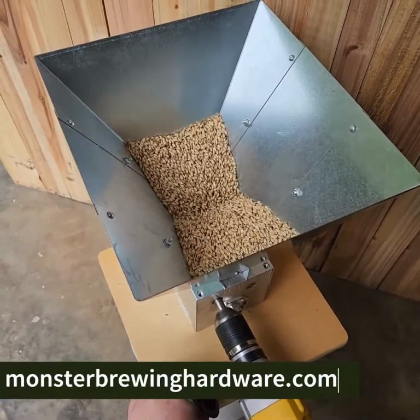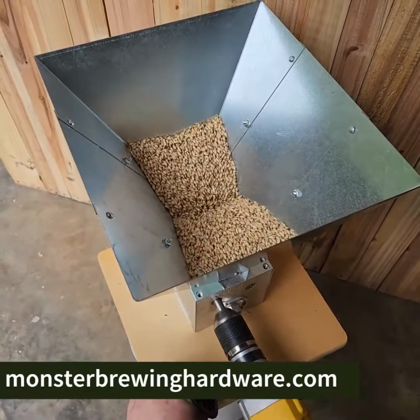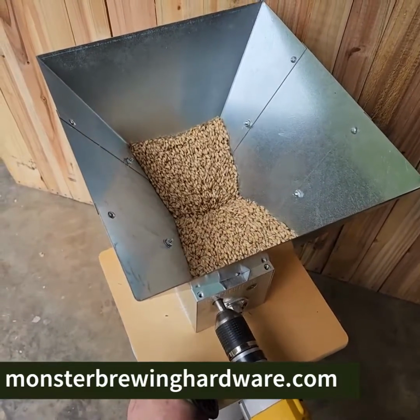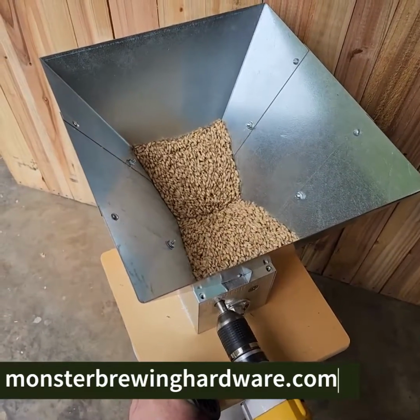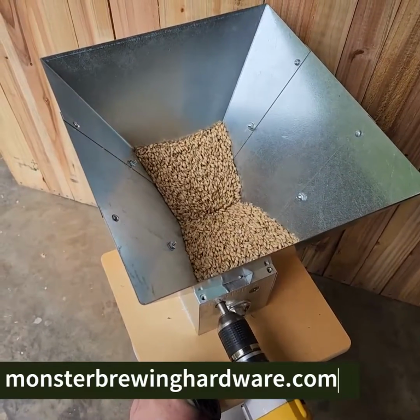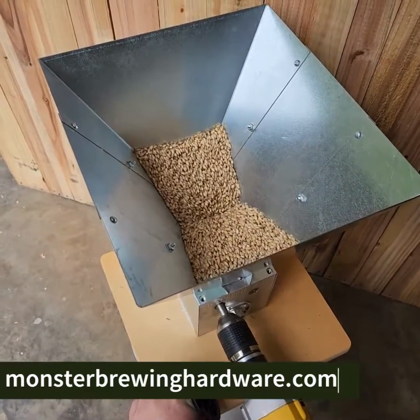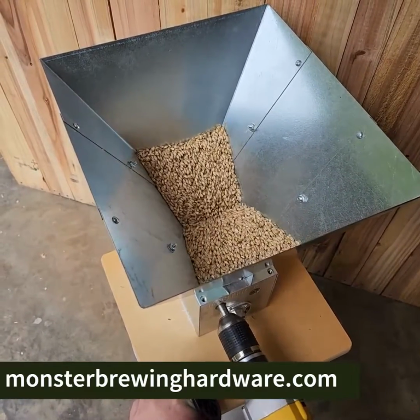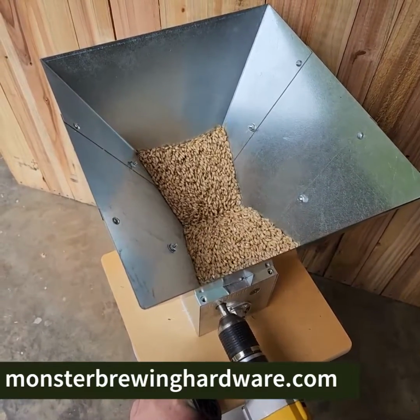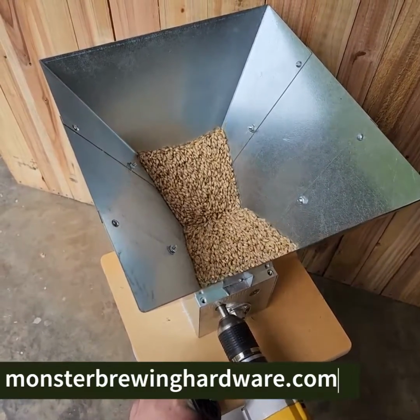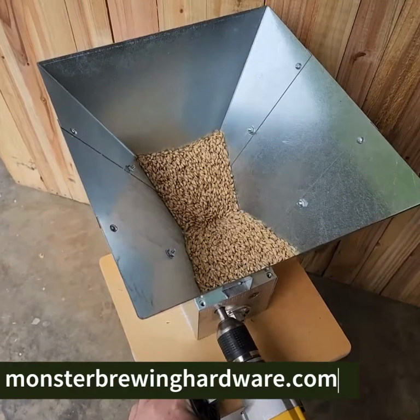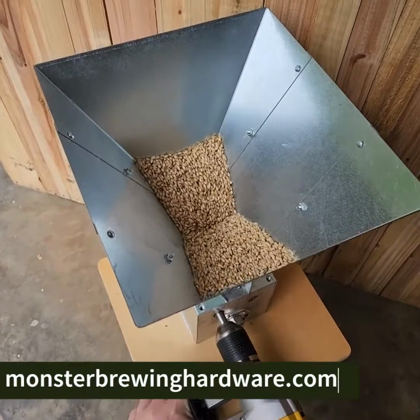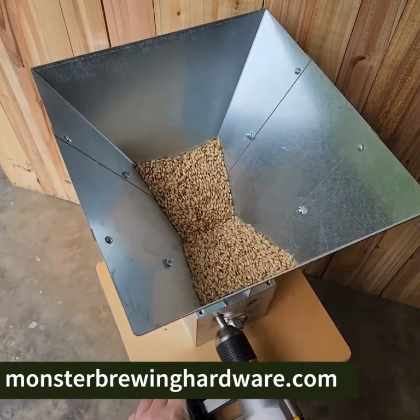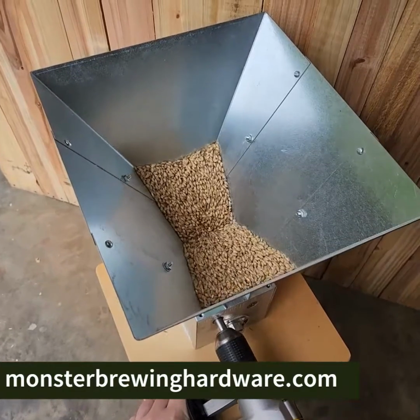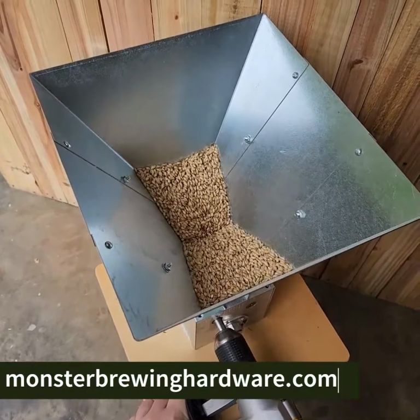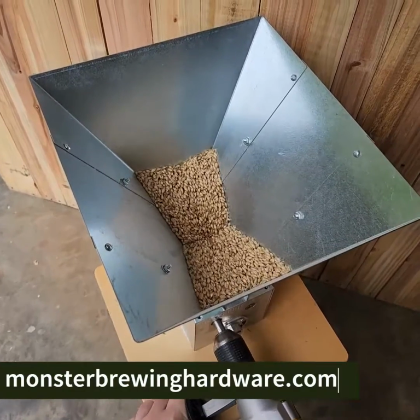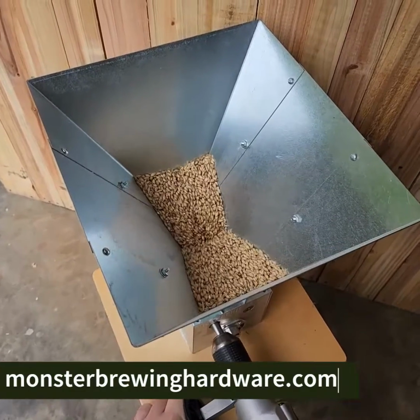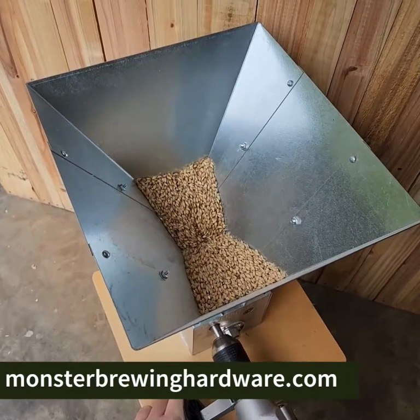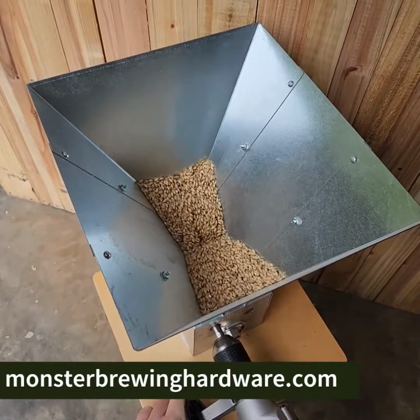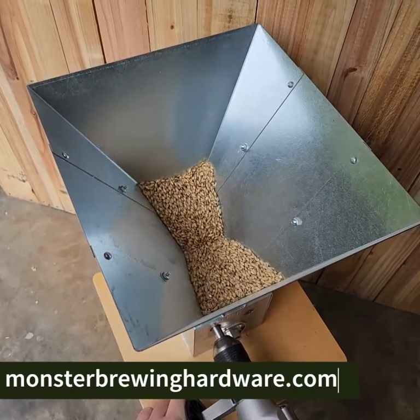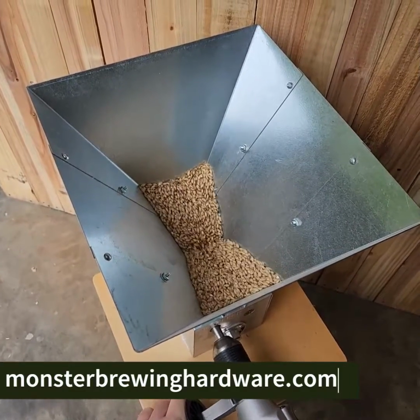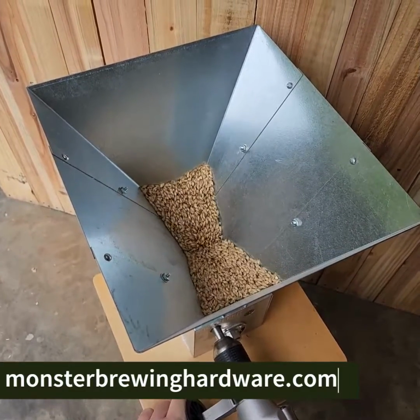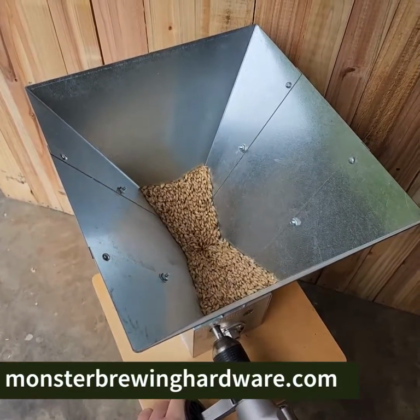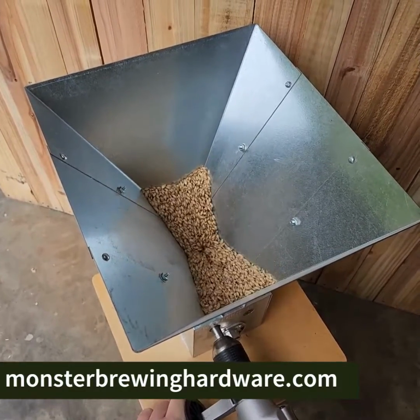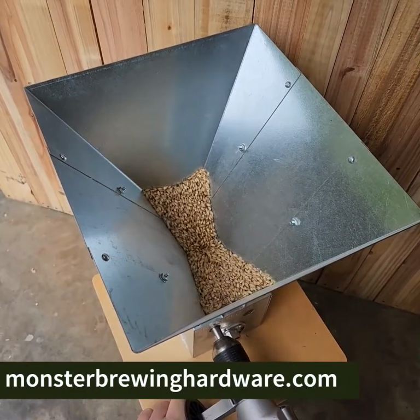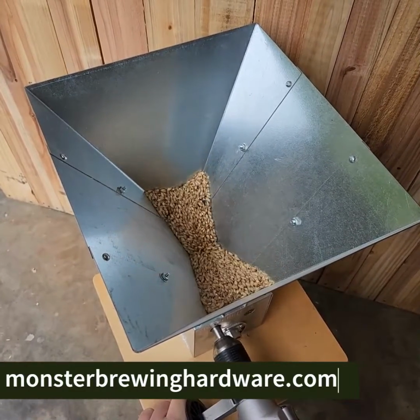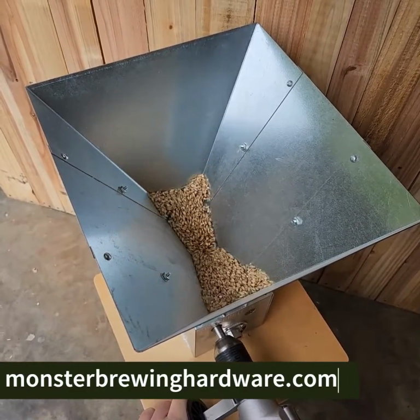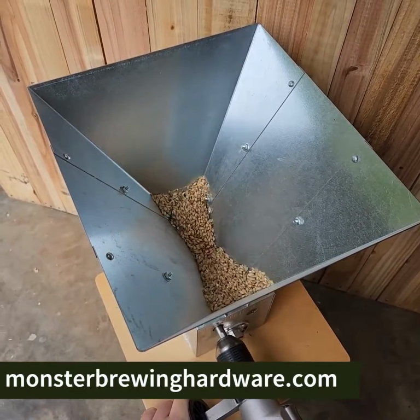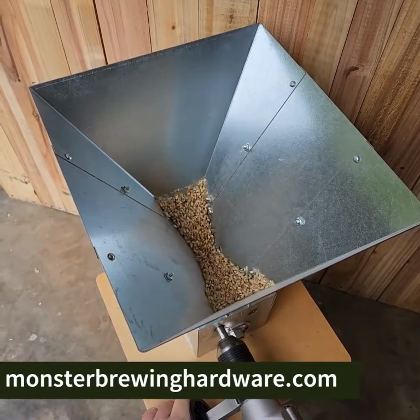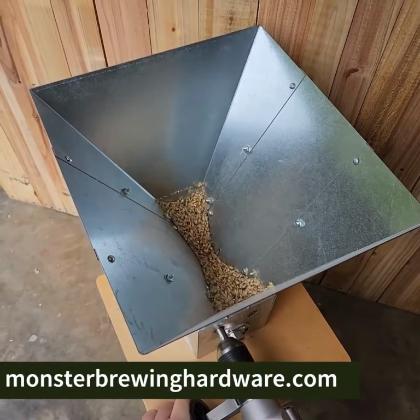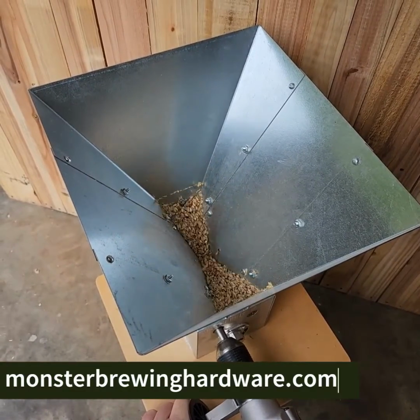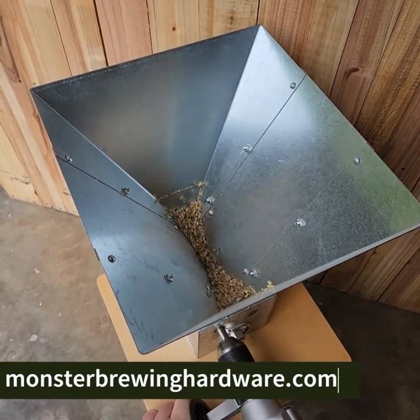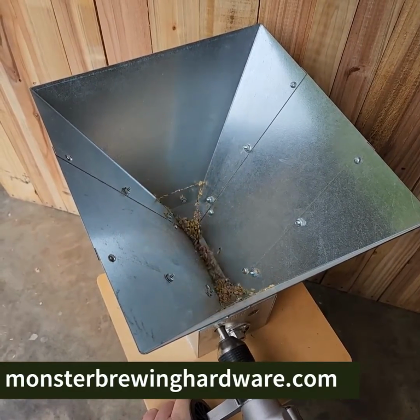Thanks for watching. Give us a thumbs up if you liked our video, and stay tuned for more clips from Monster Brewing Hardware.